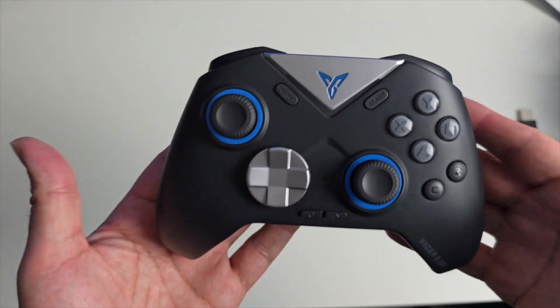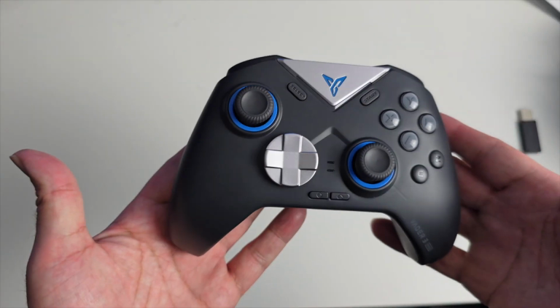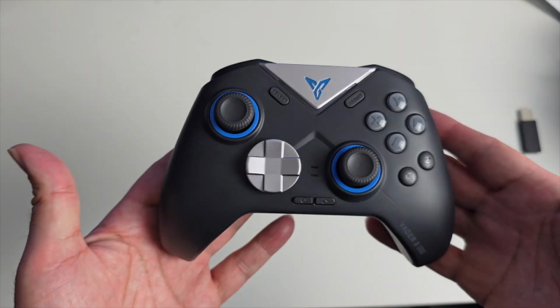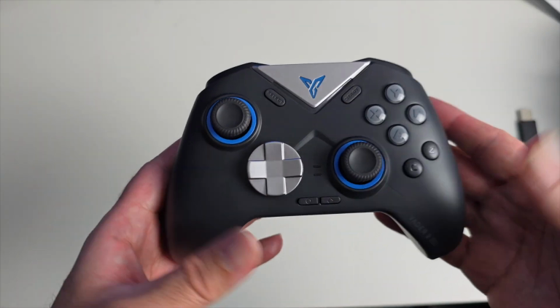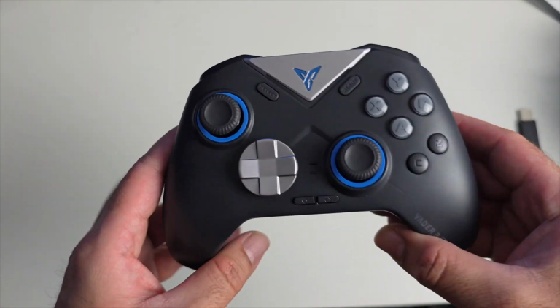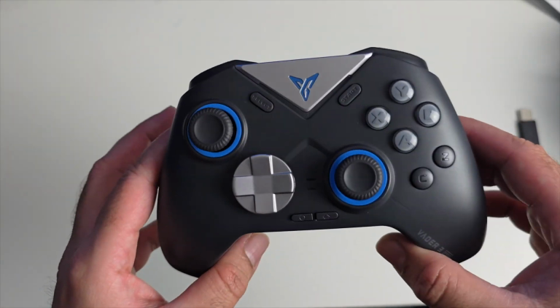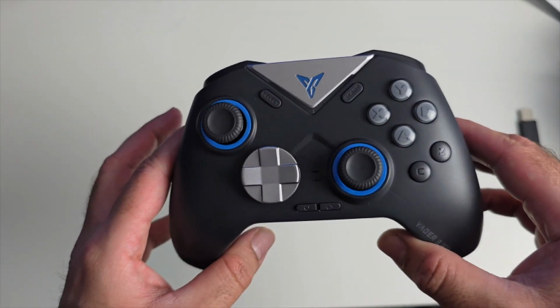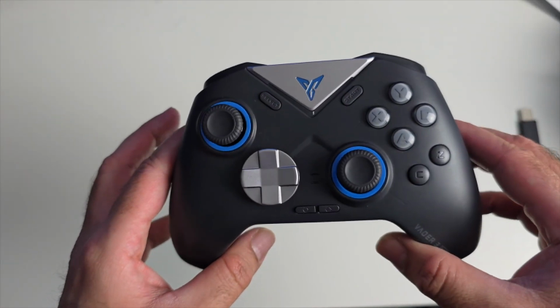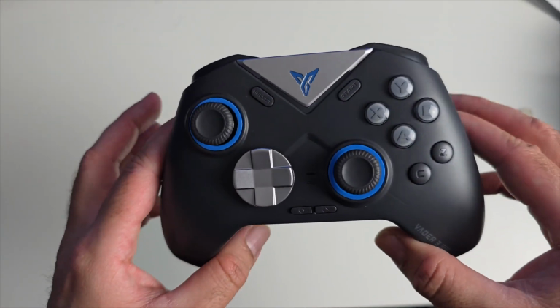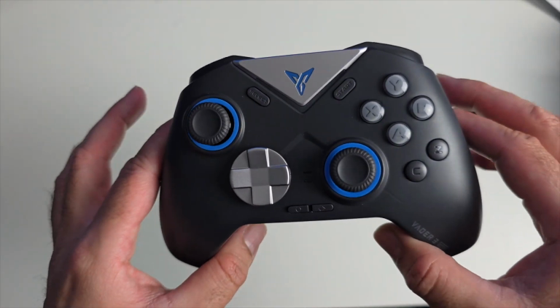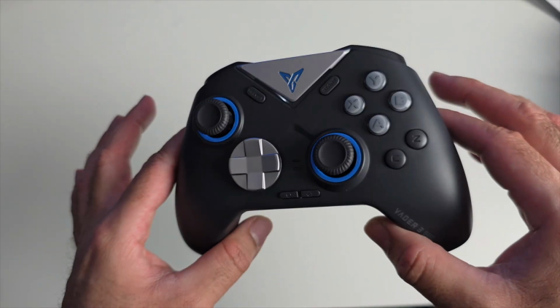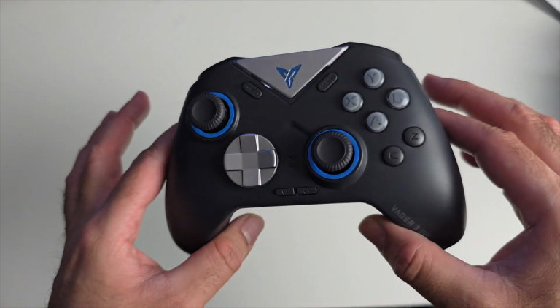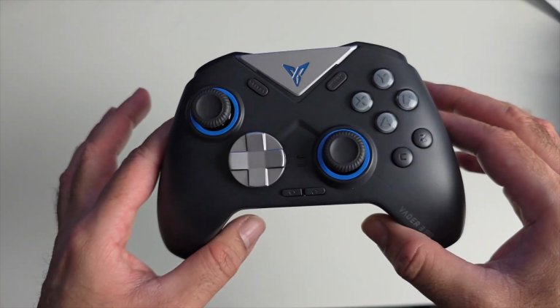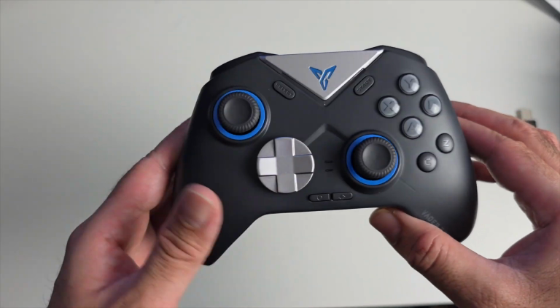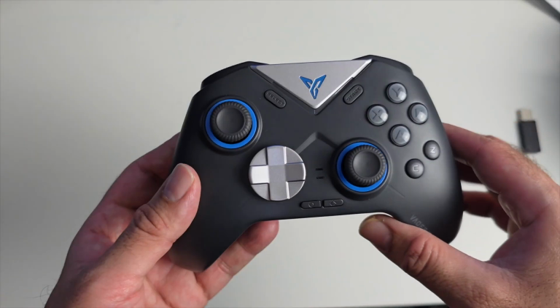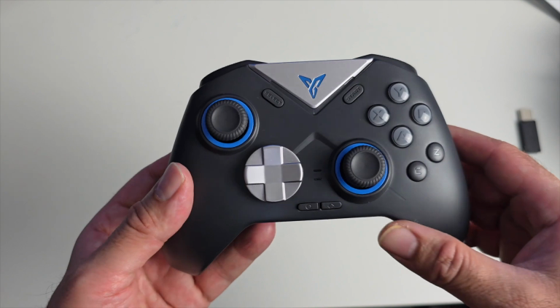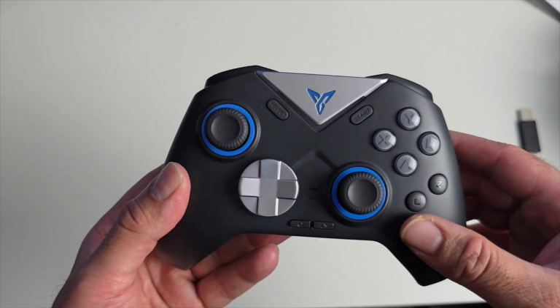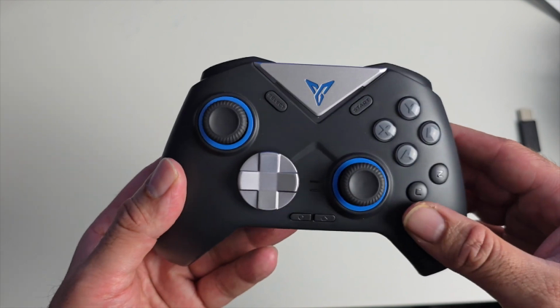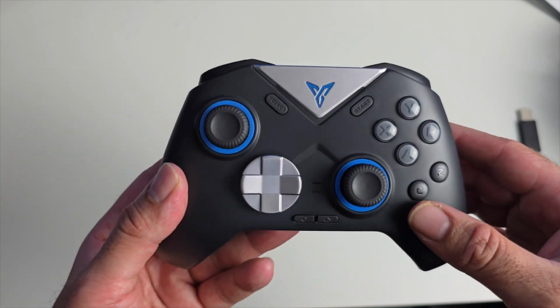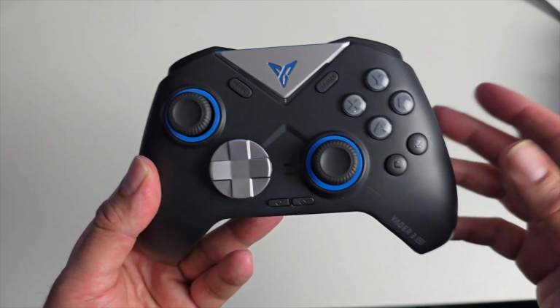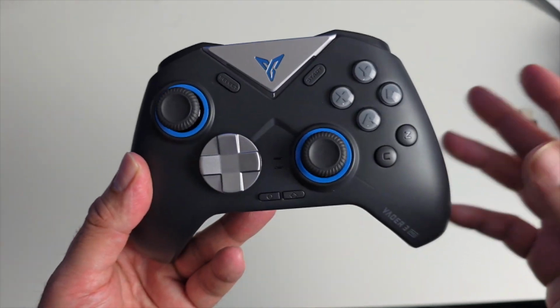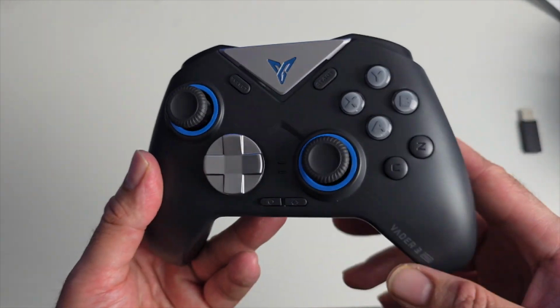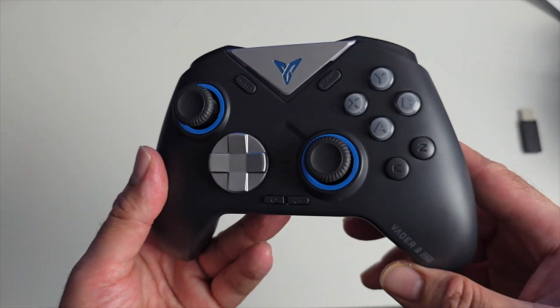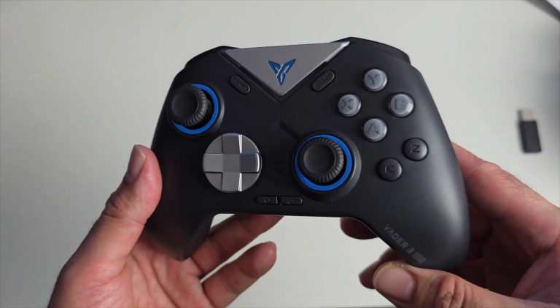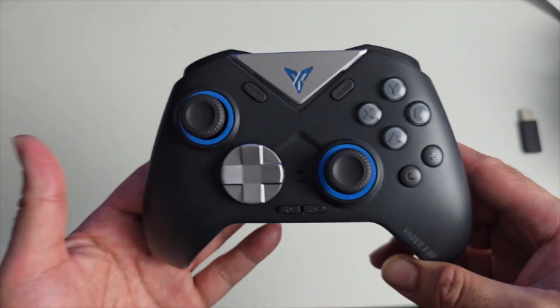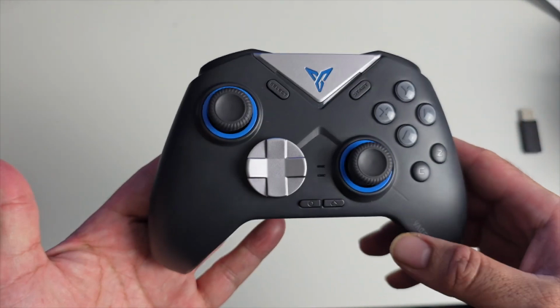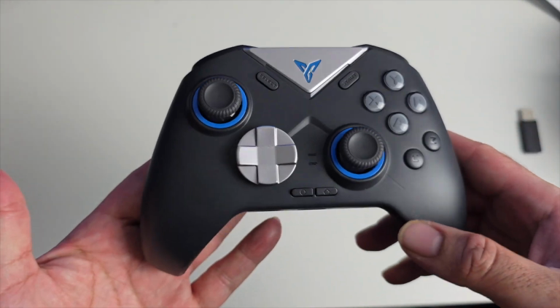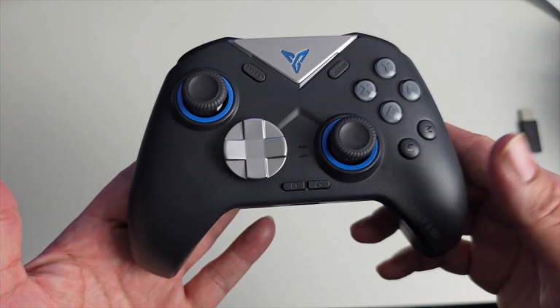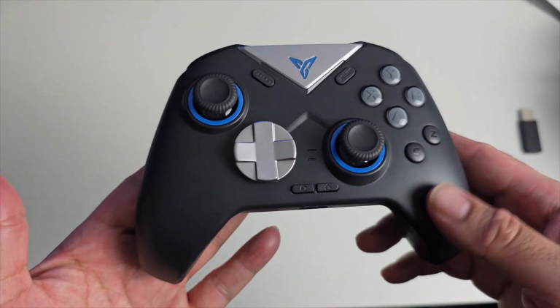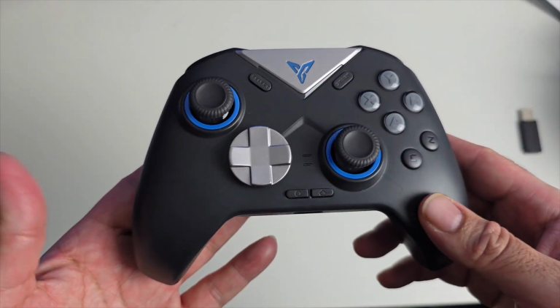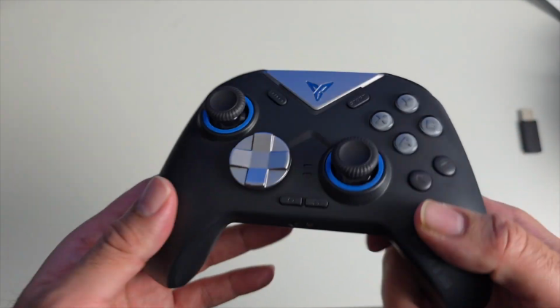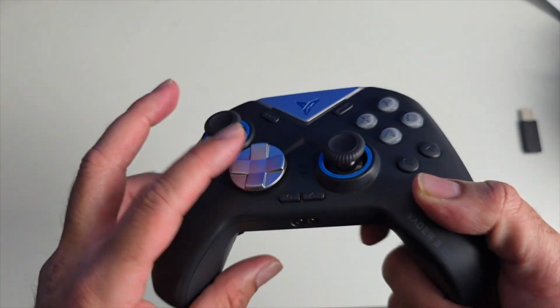It is a multi-platform controller, supporting Windows, macOS, Android, iOS, Switch, Steam Deck, and so on.